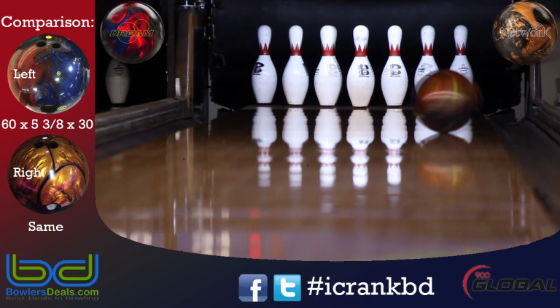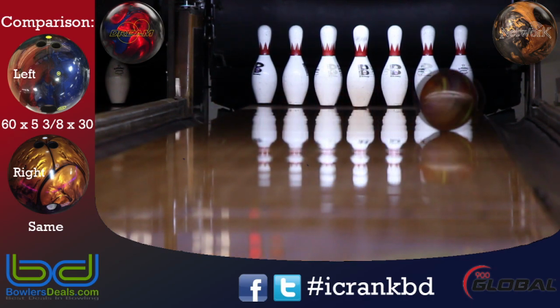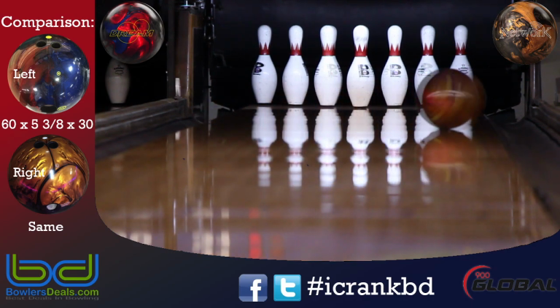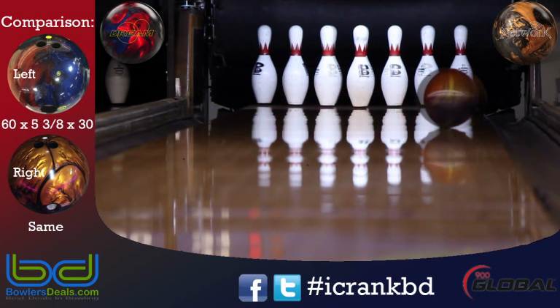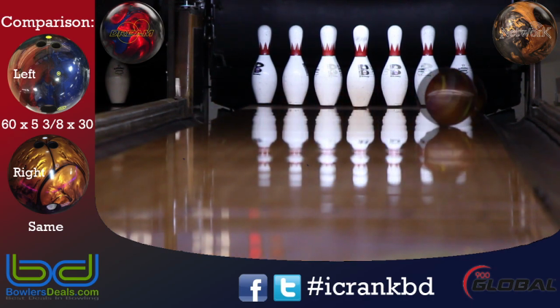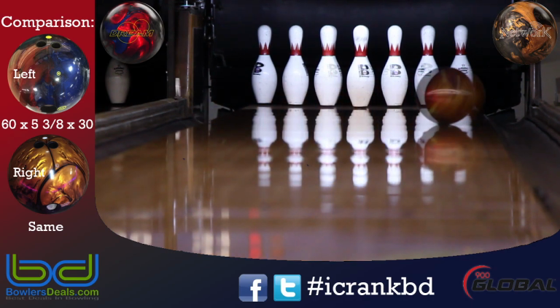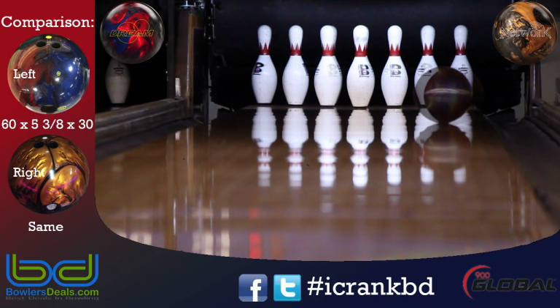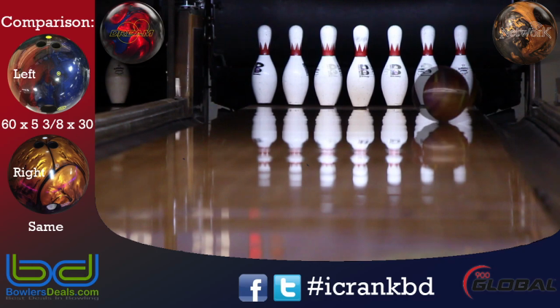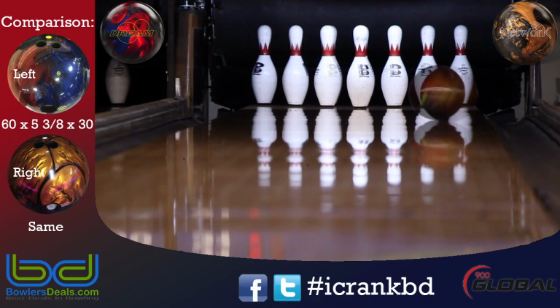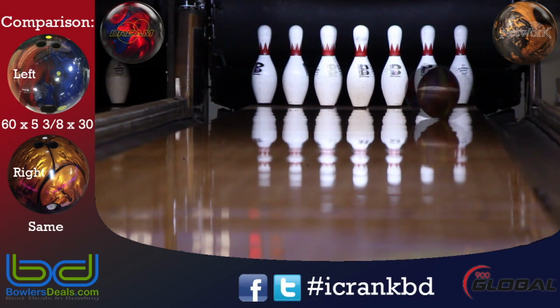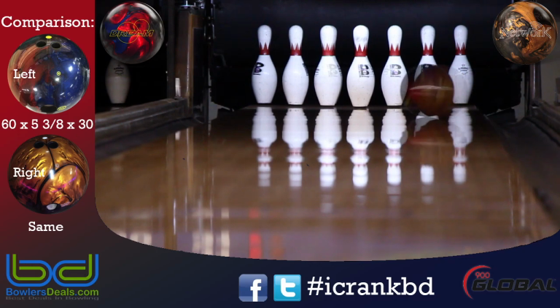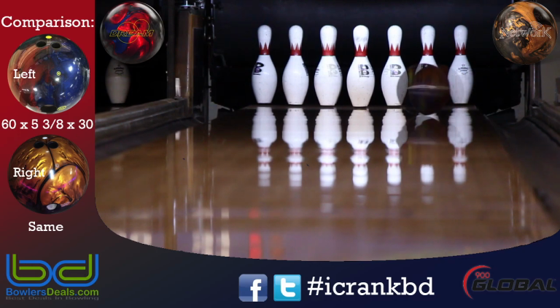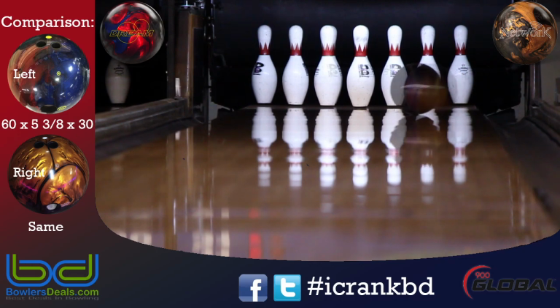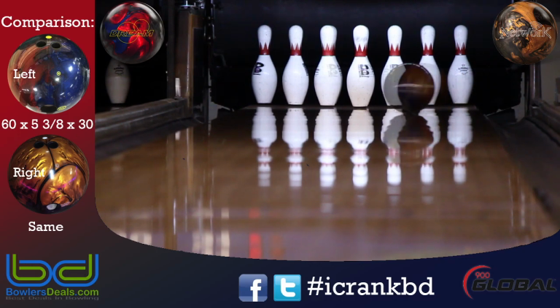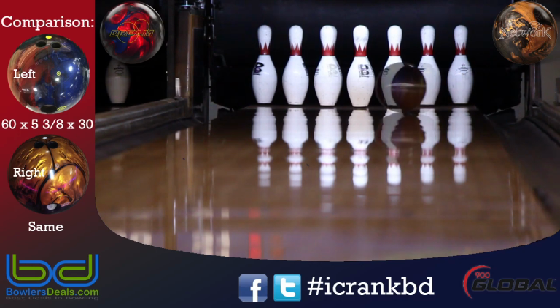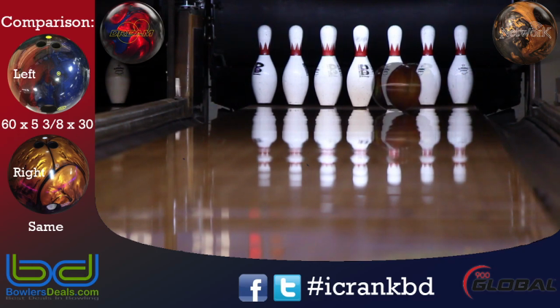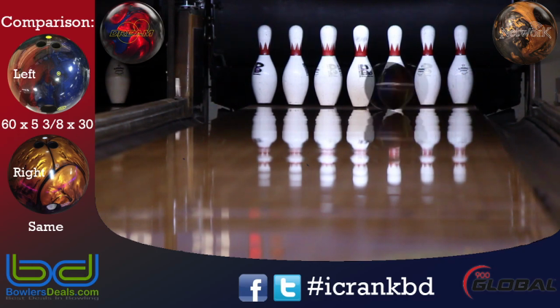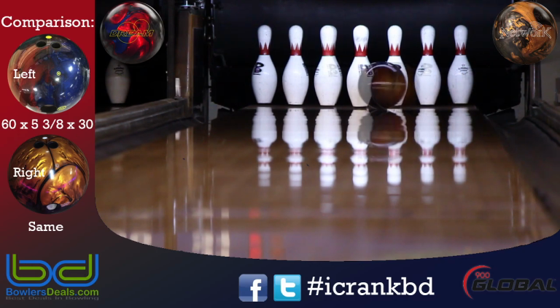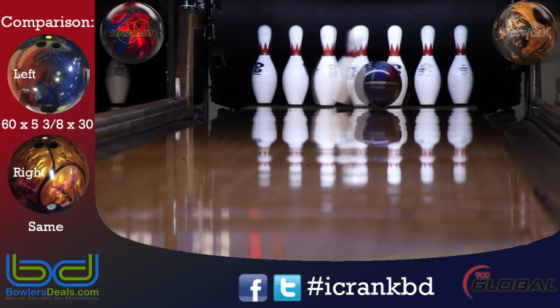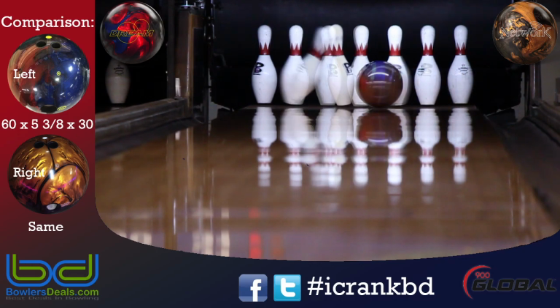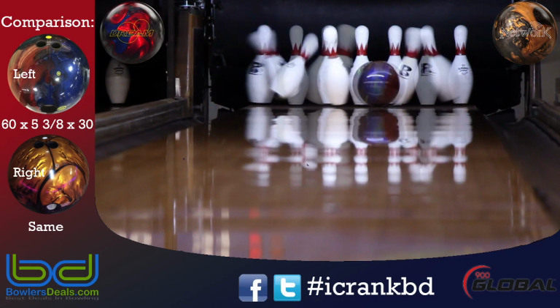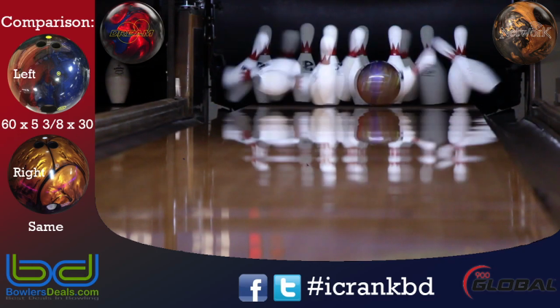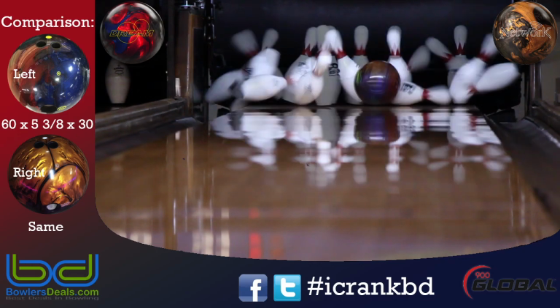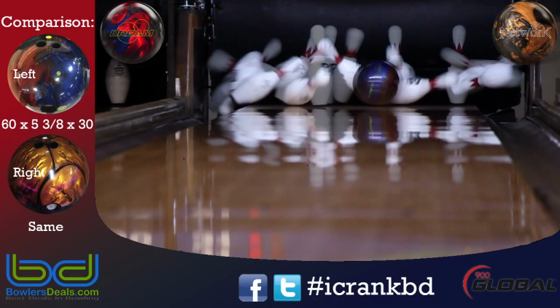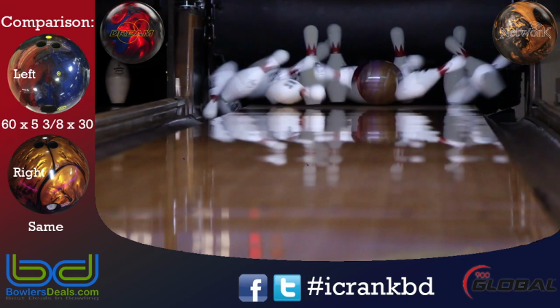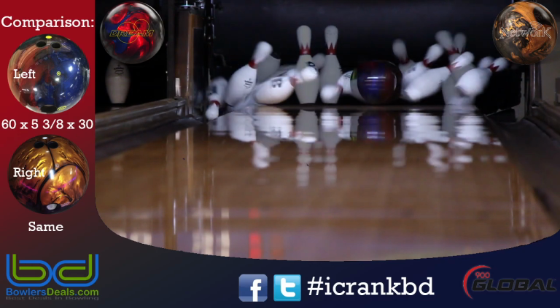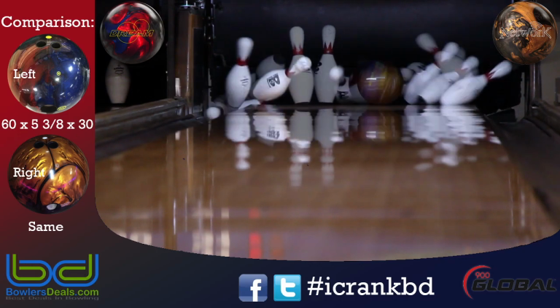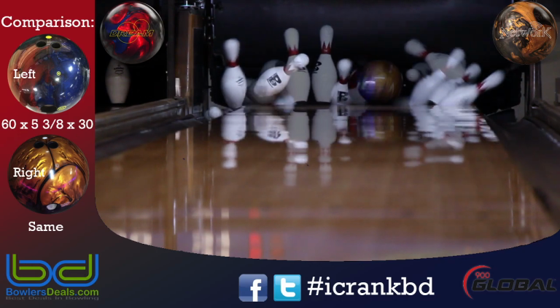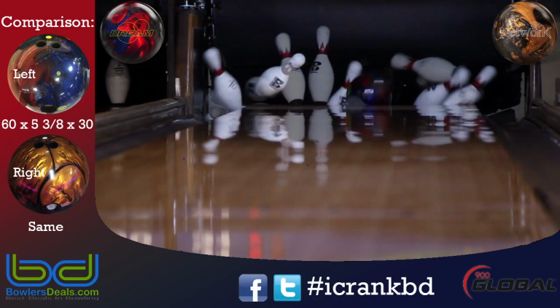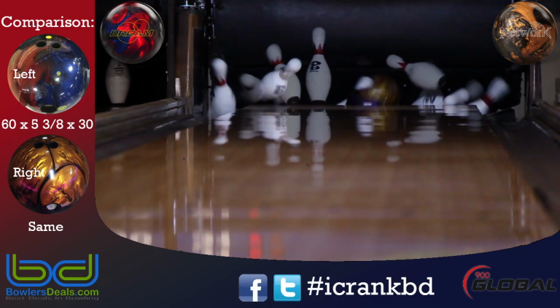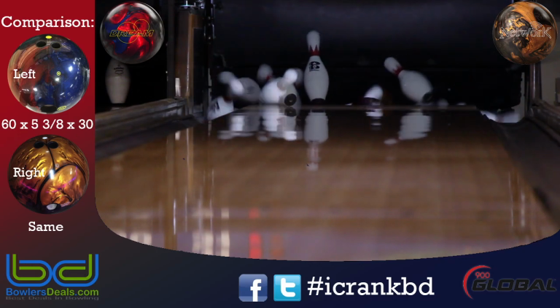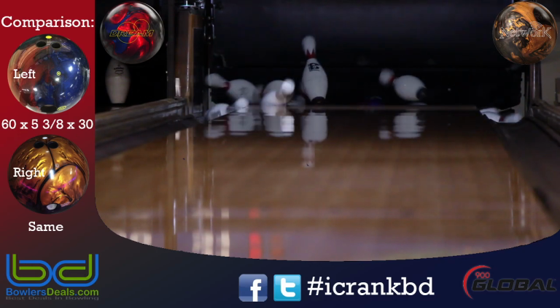I'm glad to say the Dream is the first of Global's new line of balls, and I'm excited to see what's next.